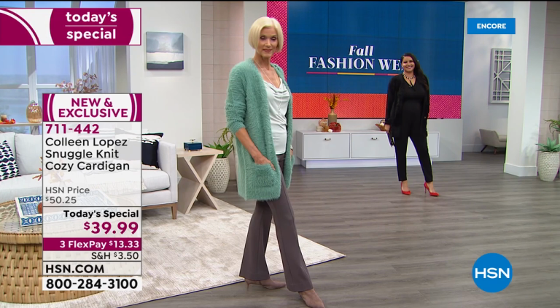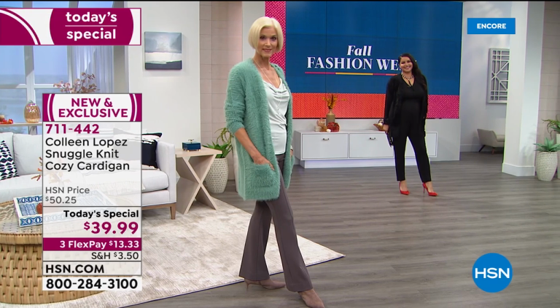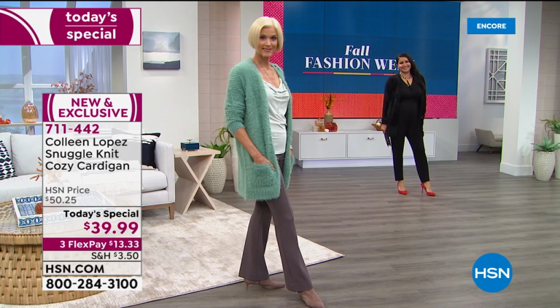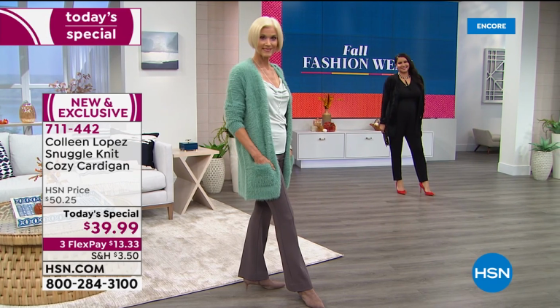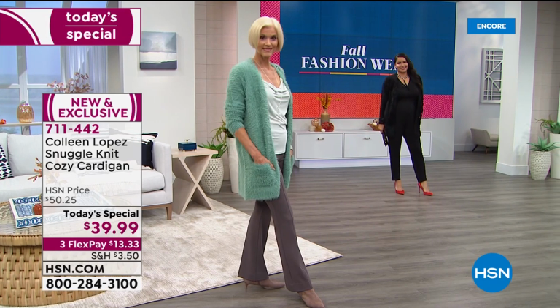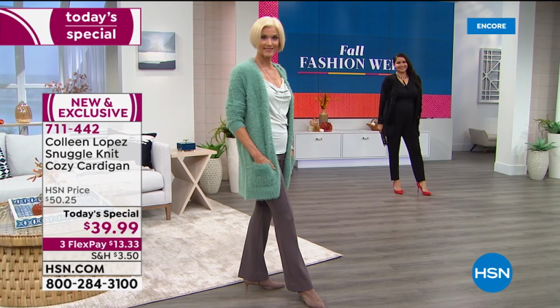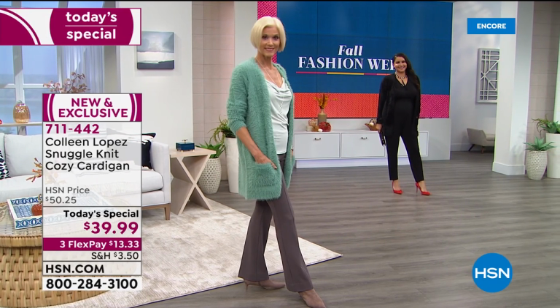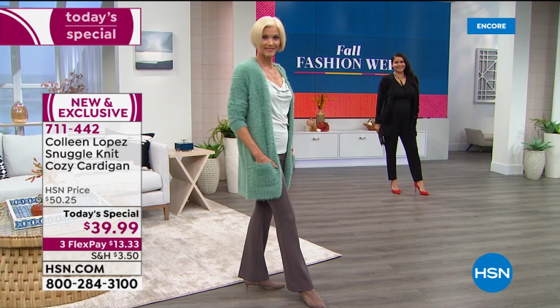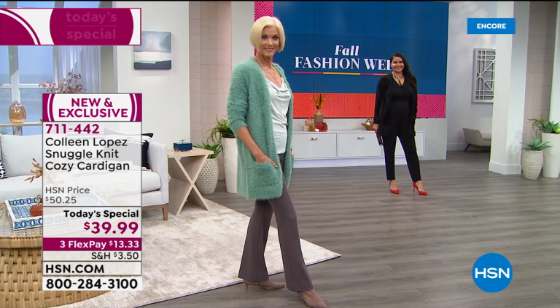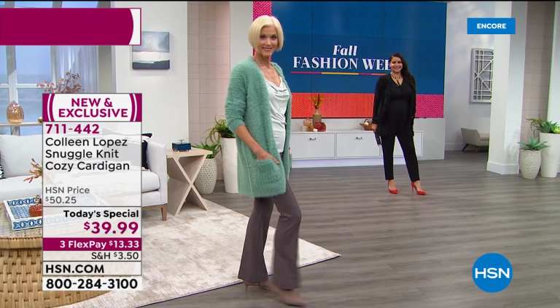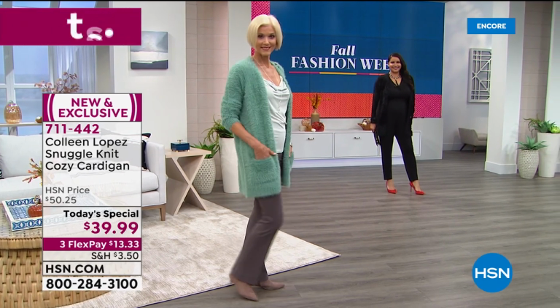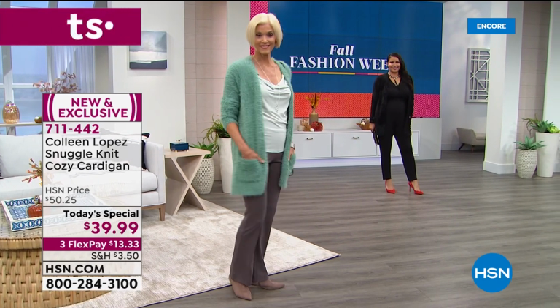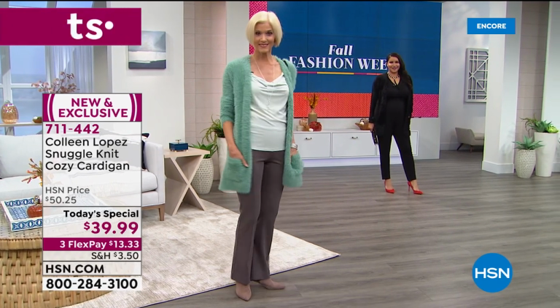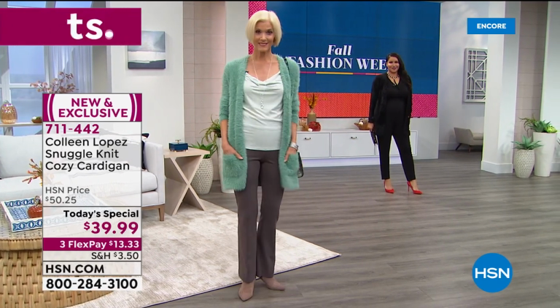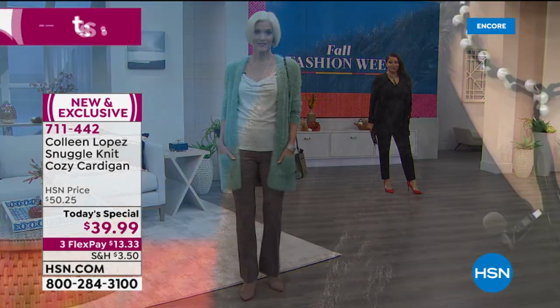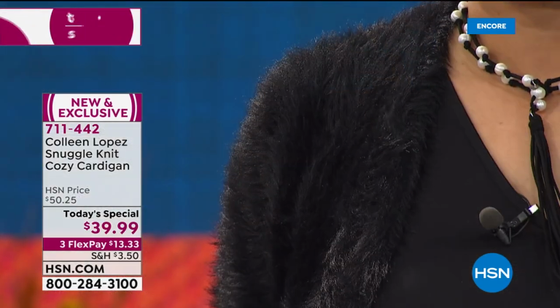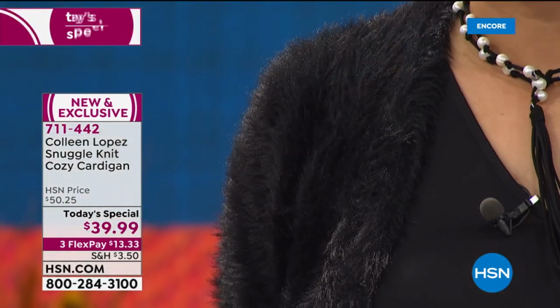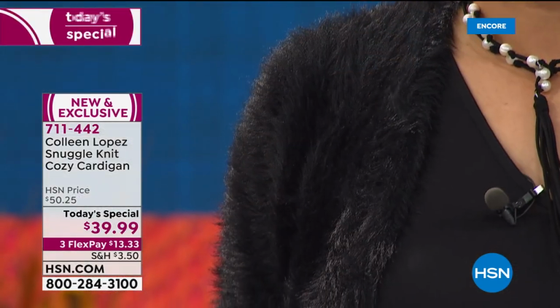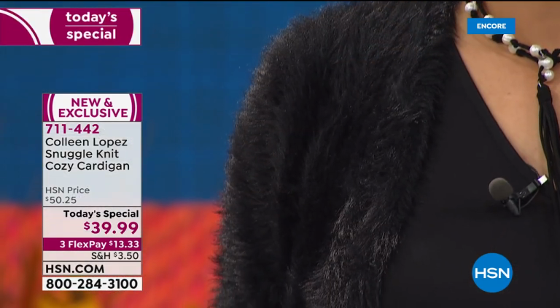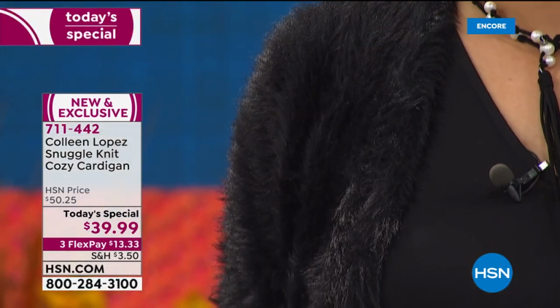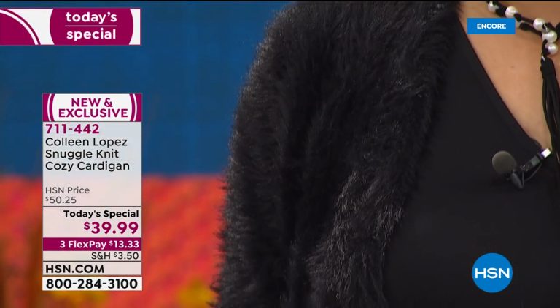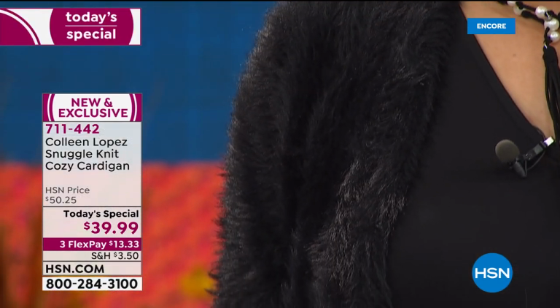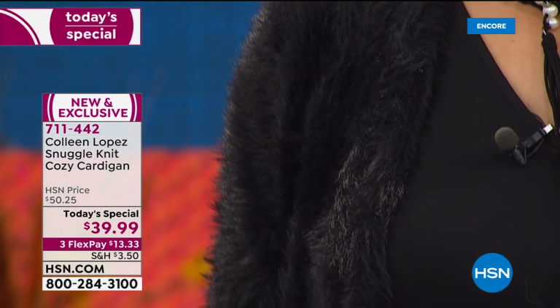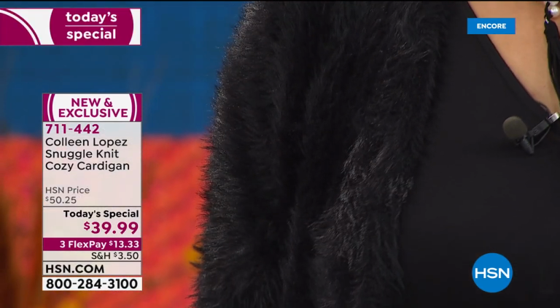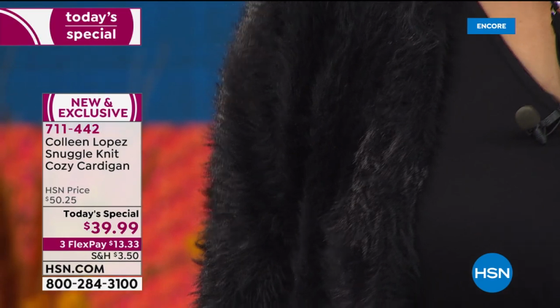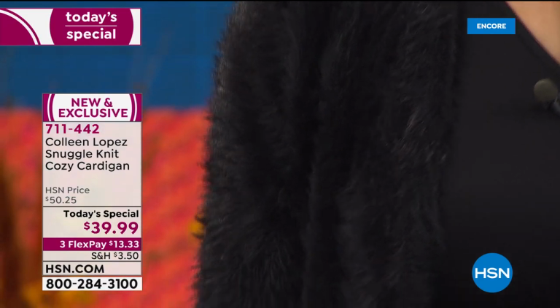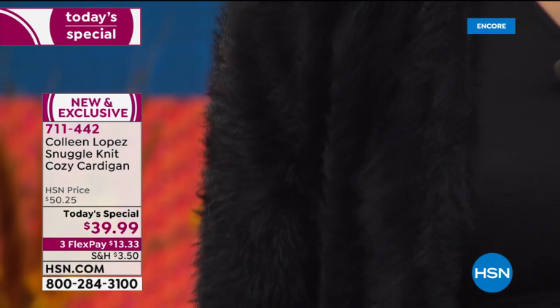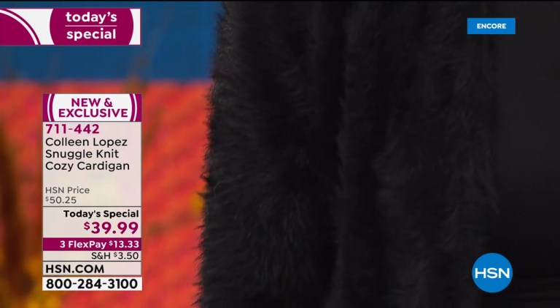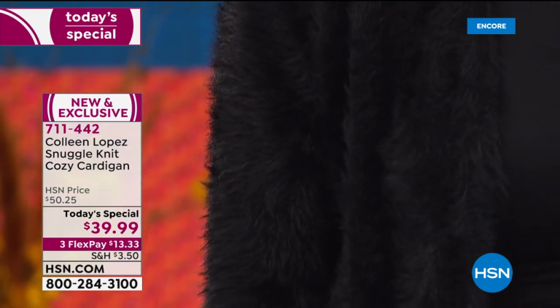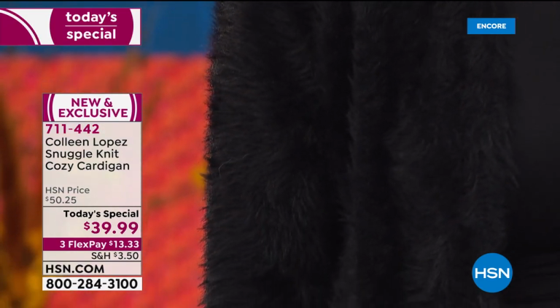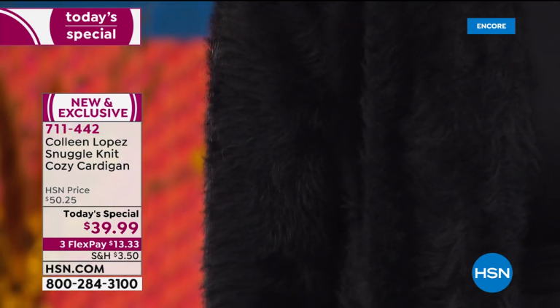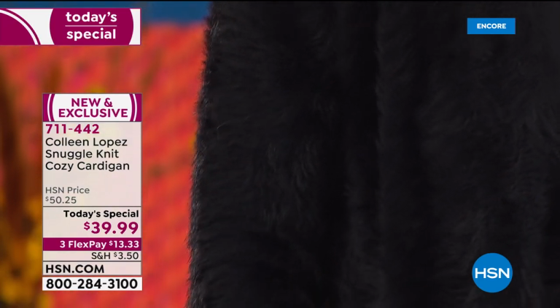Pick your favorite color. Spend just $13.33 on your credit card. Let me walk you through the colors real quick.